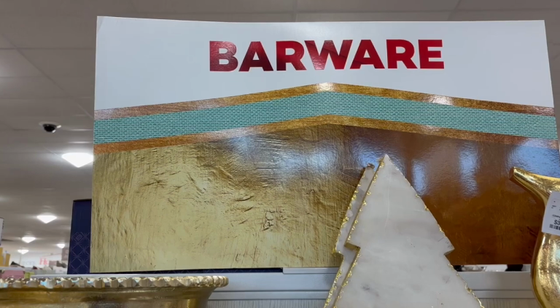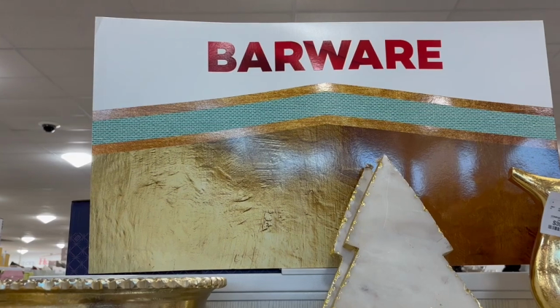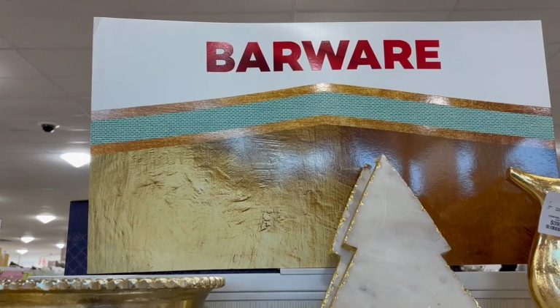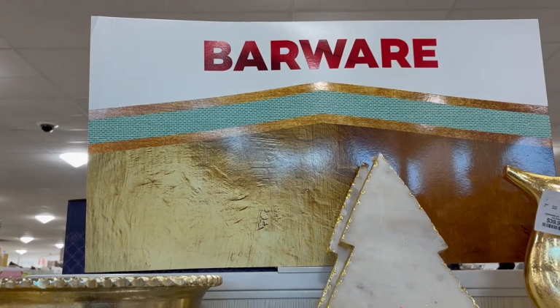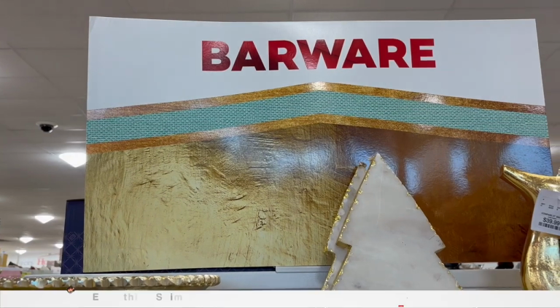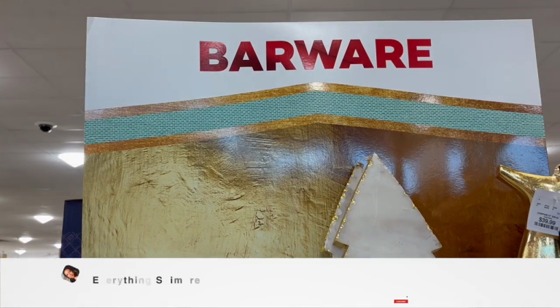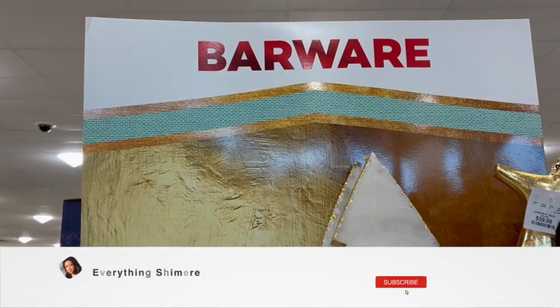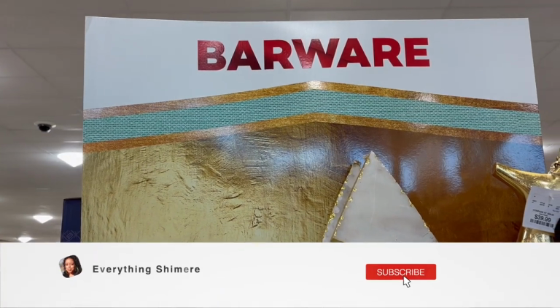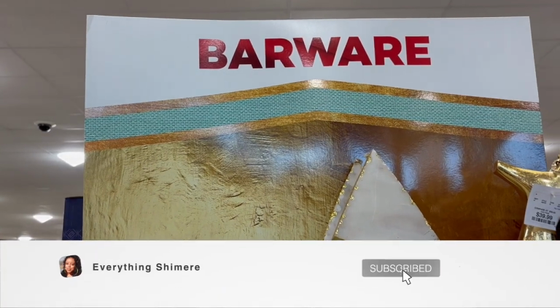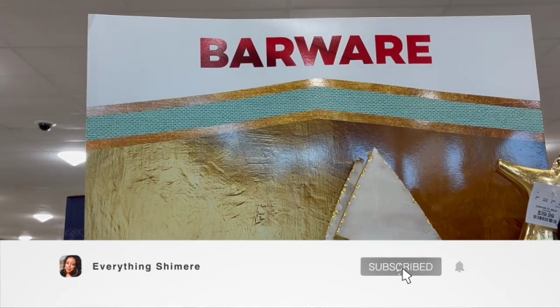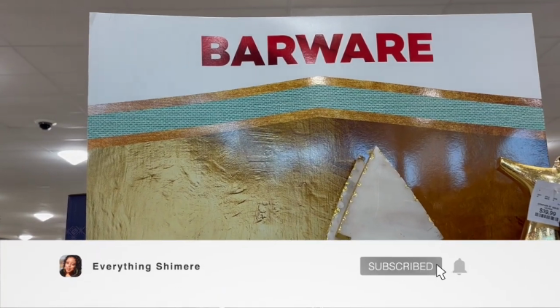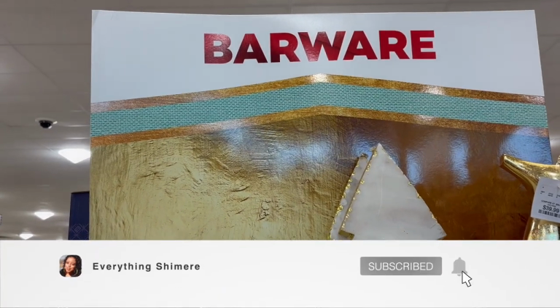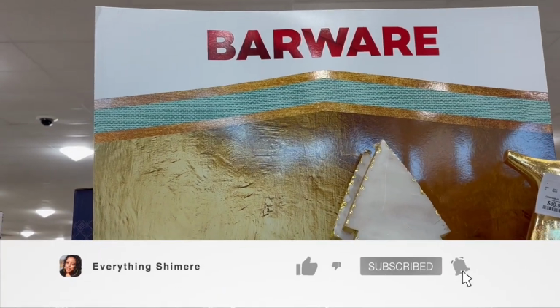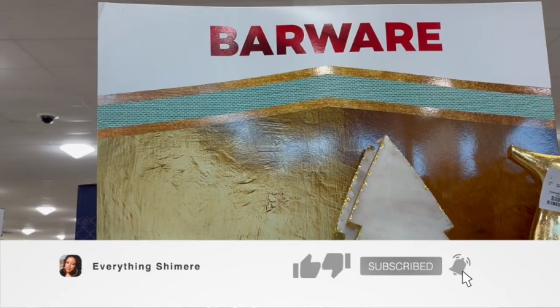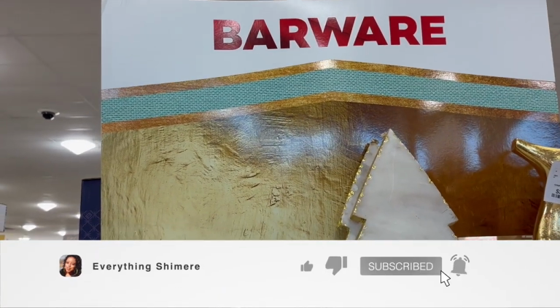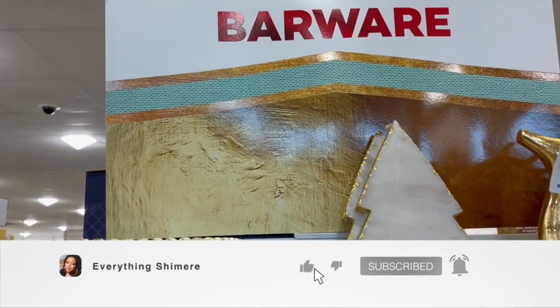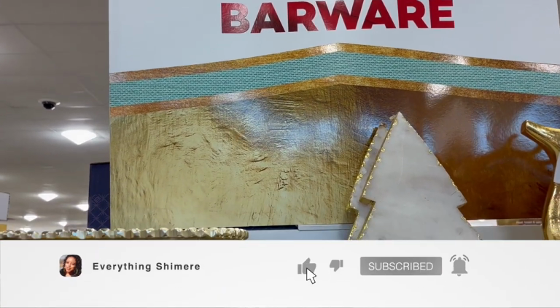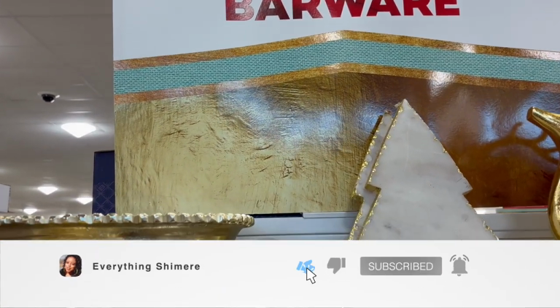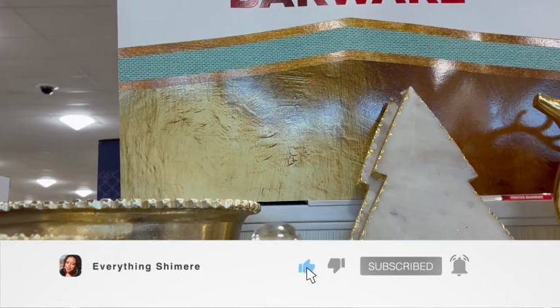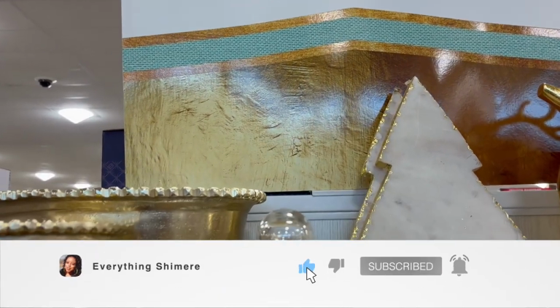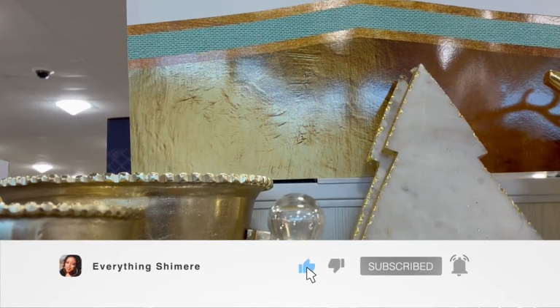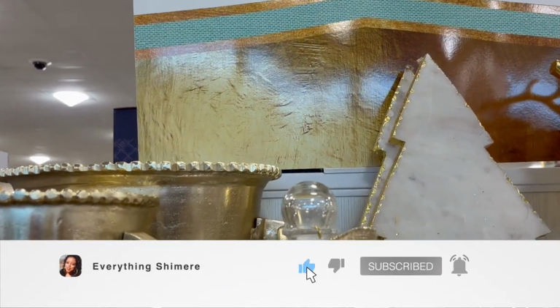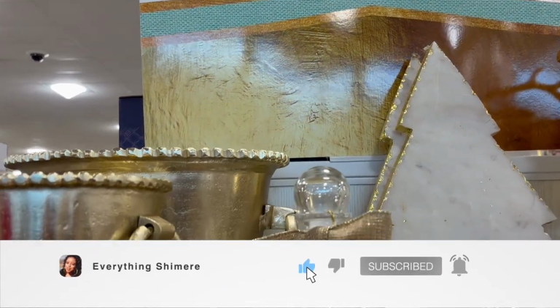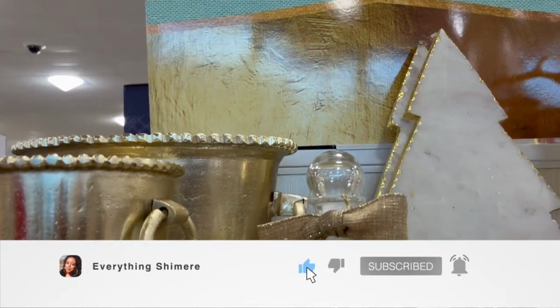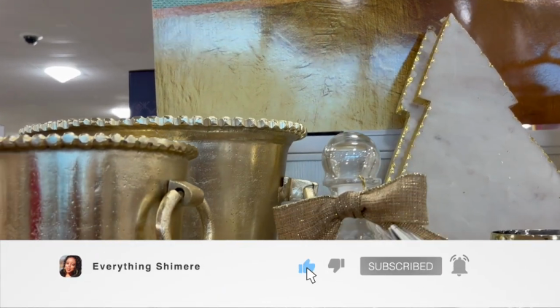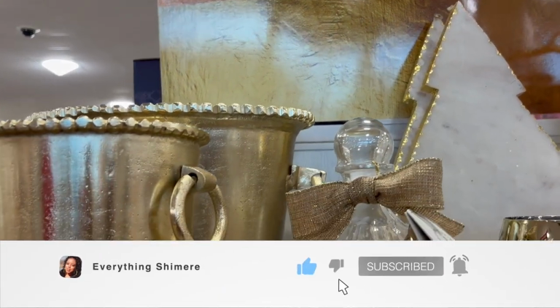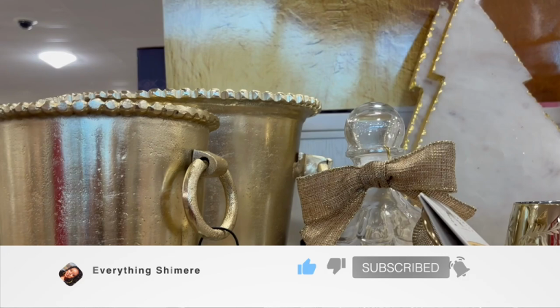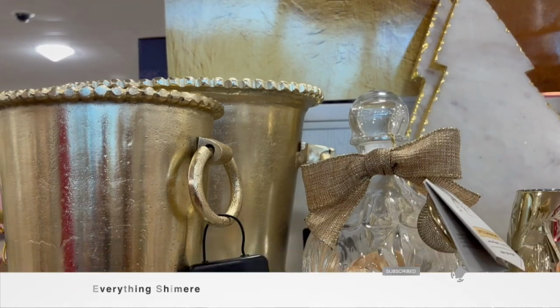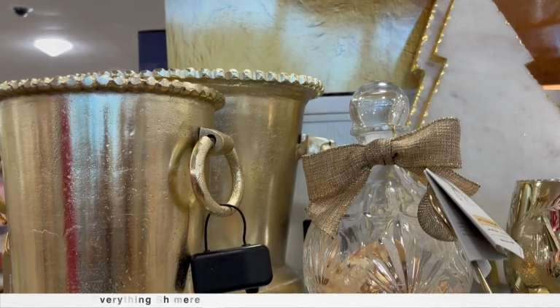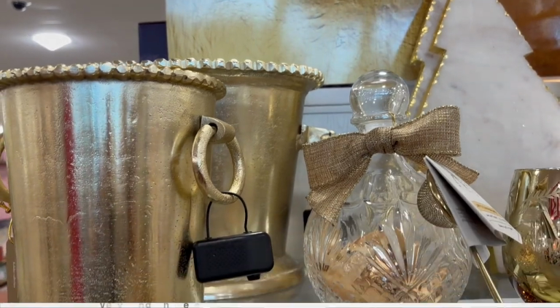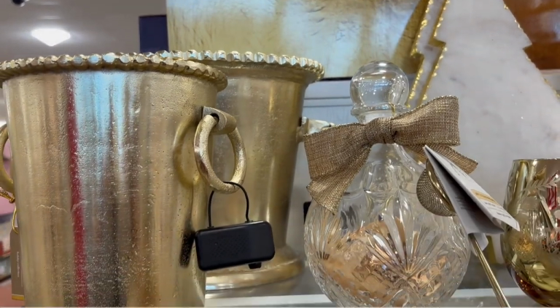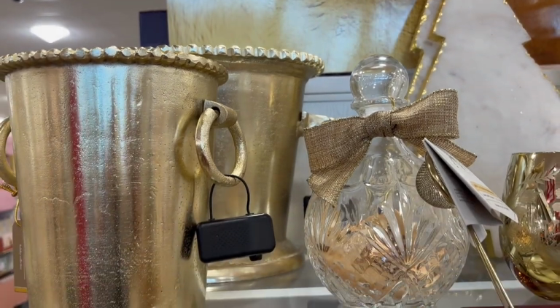Hey guys, what's up? Welcome back to my channel. If you're new here, I'm Shamir, and if you're a returning subscriber, thank you for joining me again today.